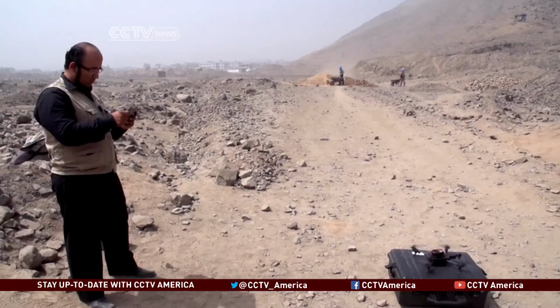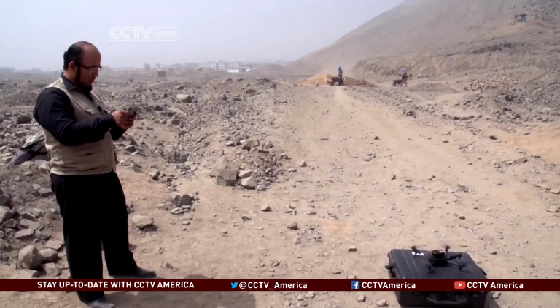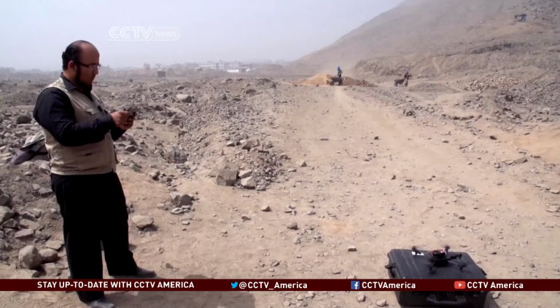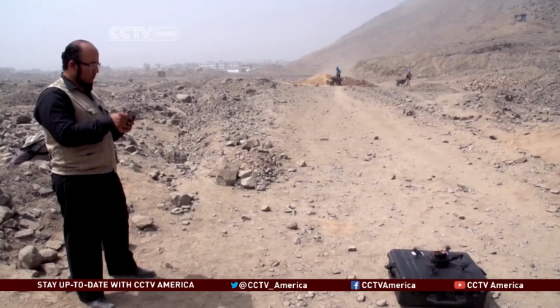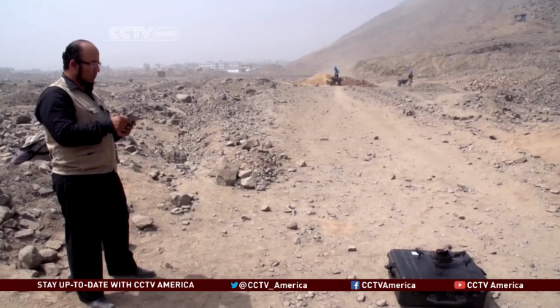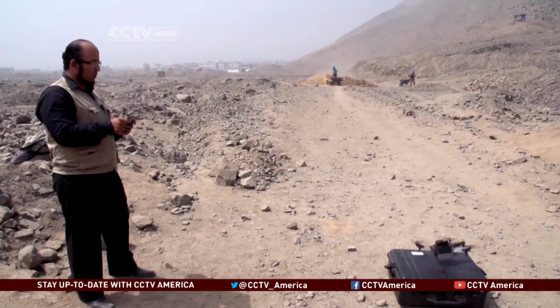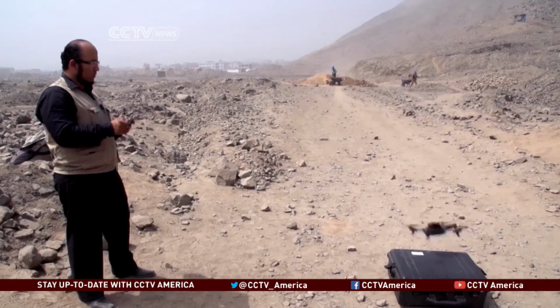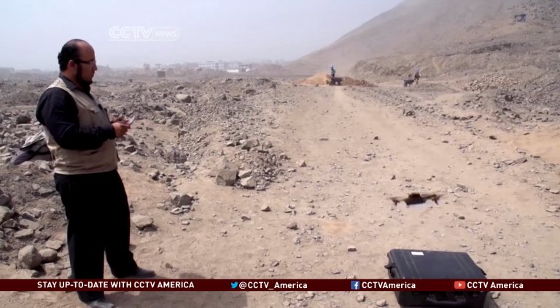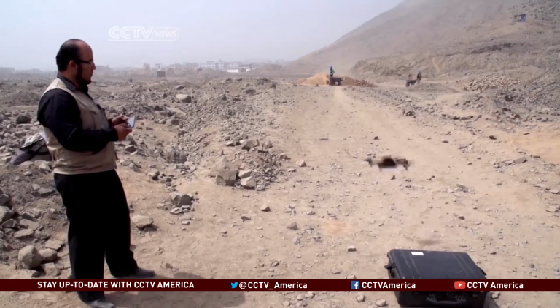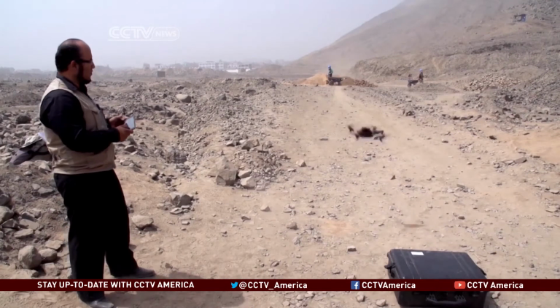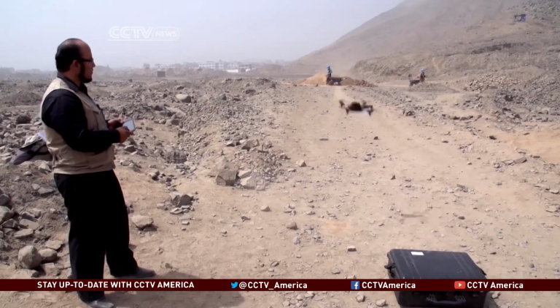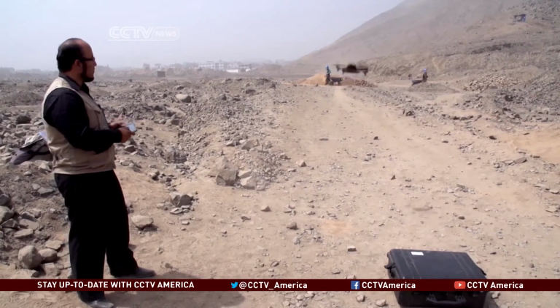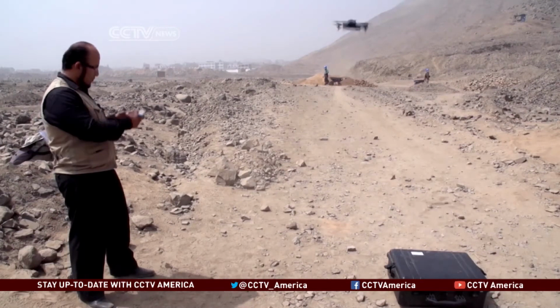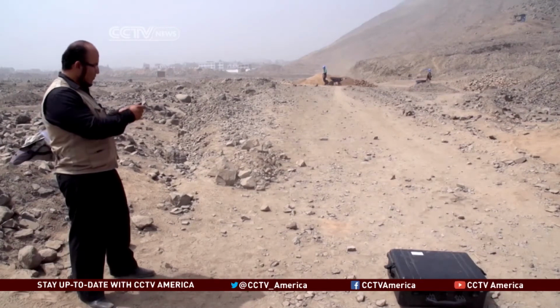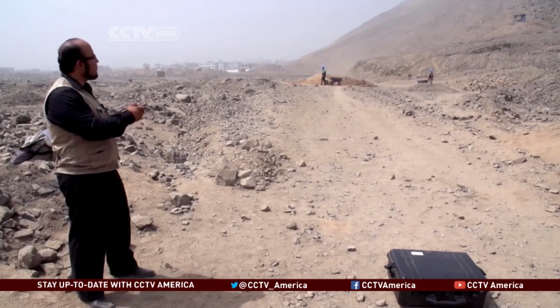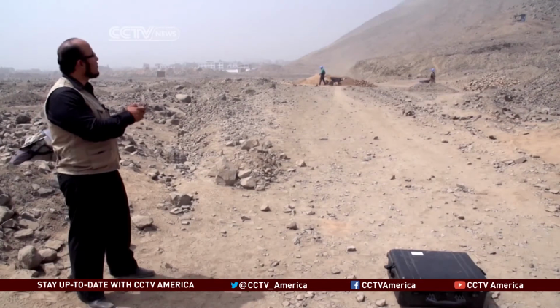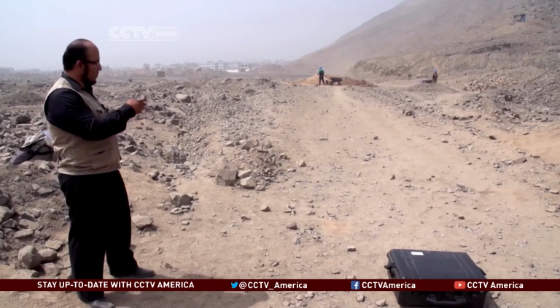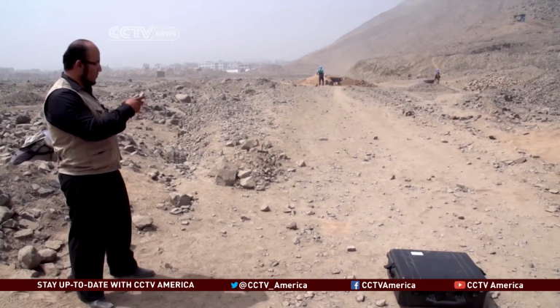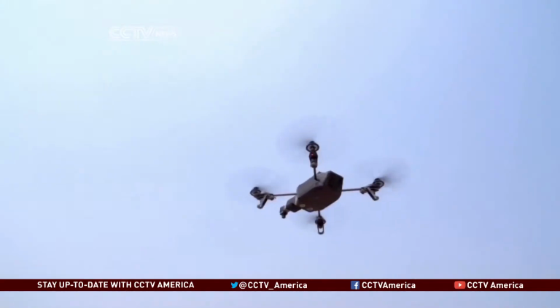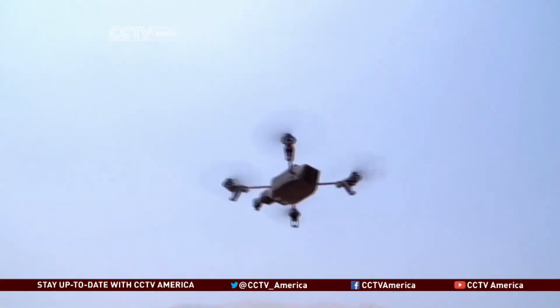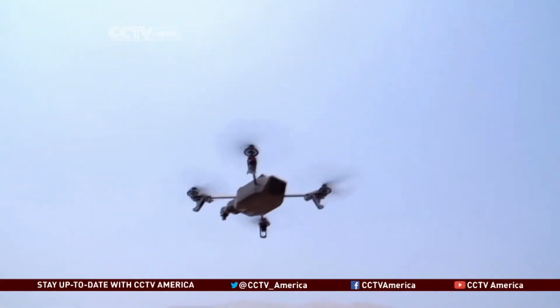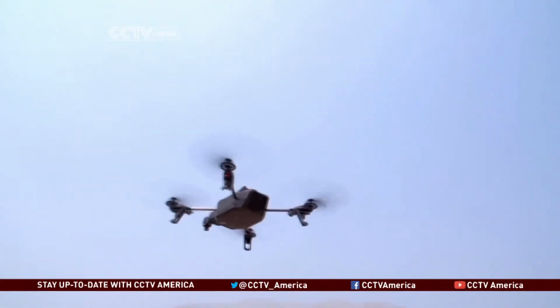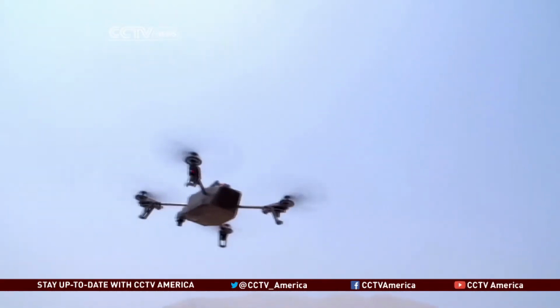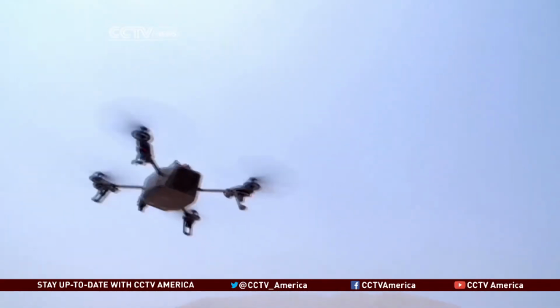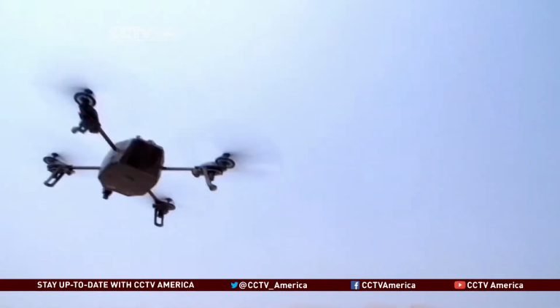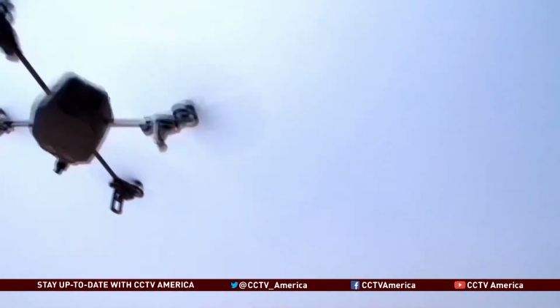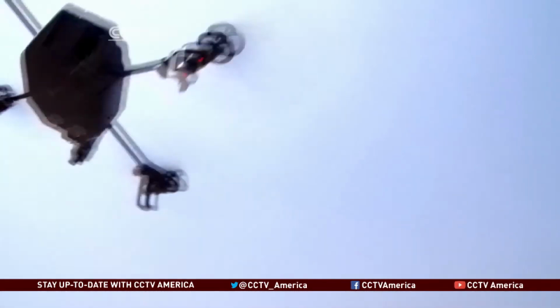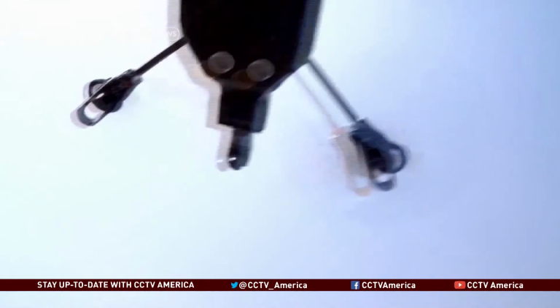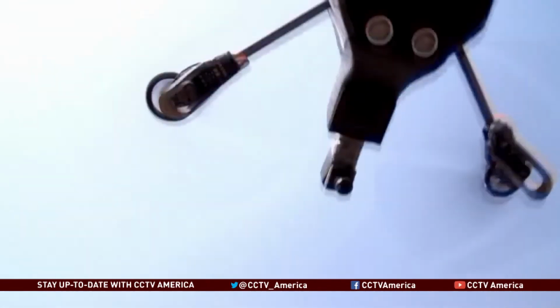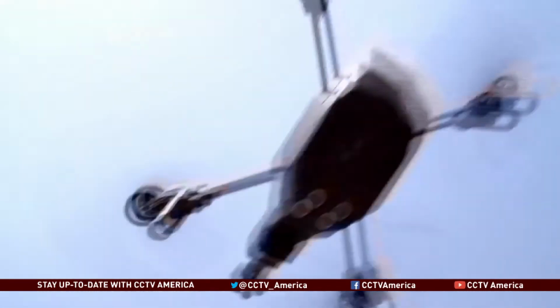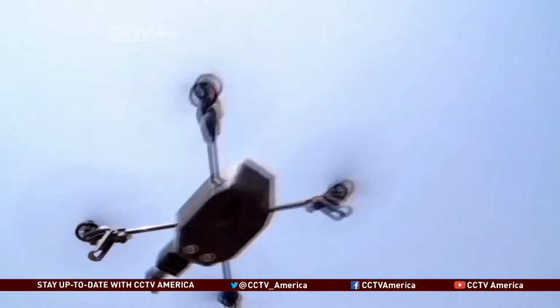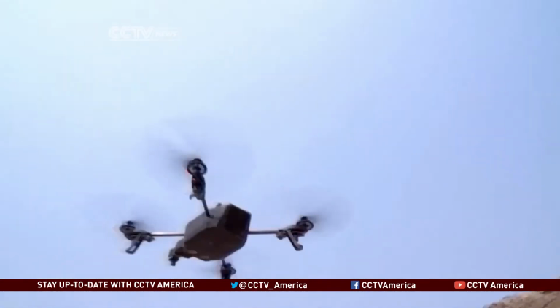It might look like a hobby, but in fact this is work. You could call it remote control archaeology.